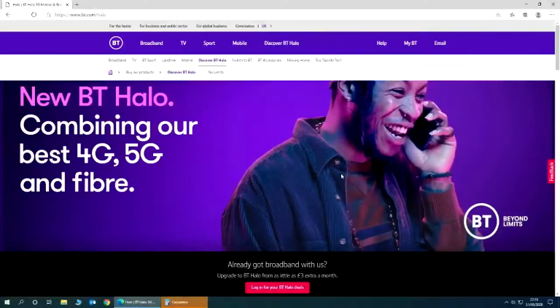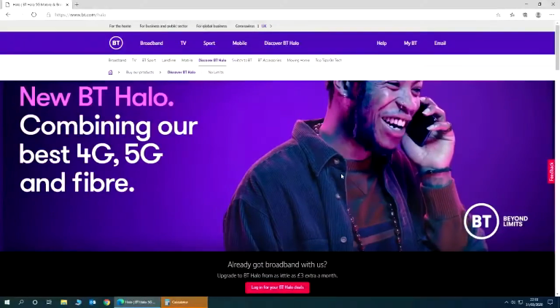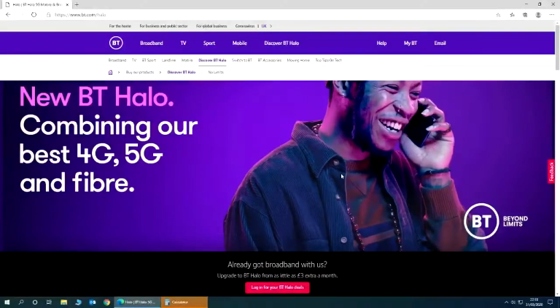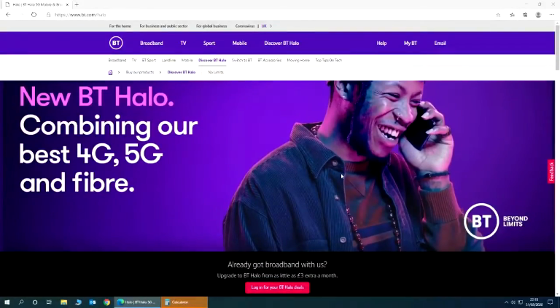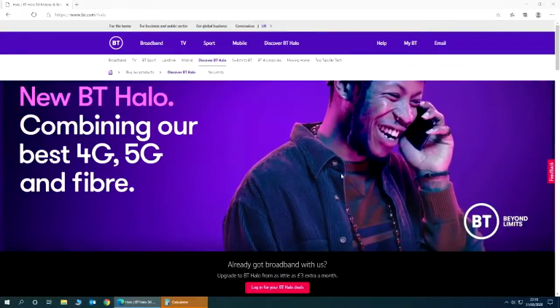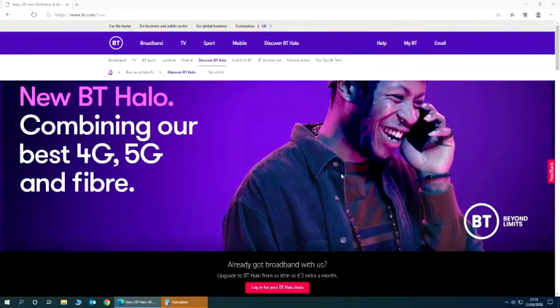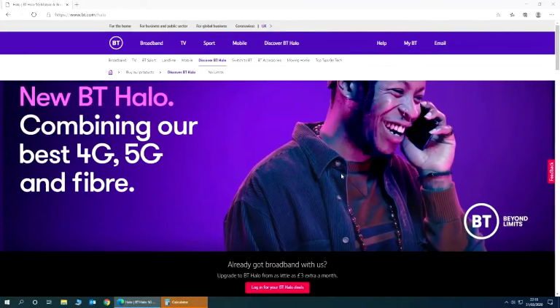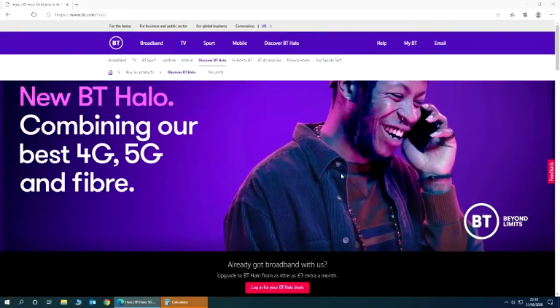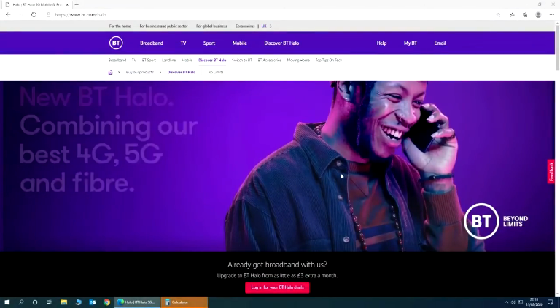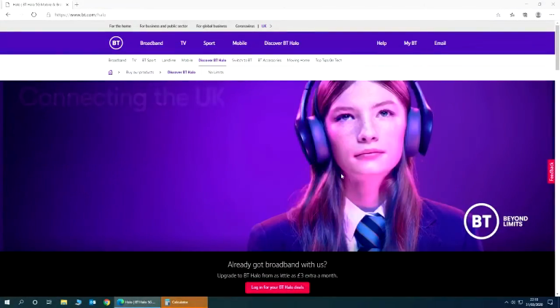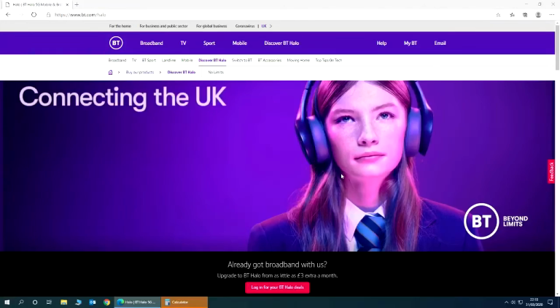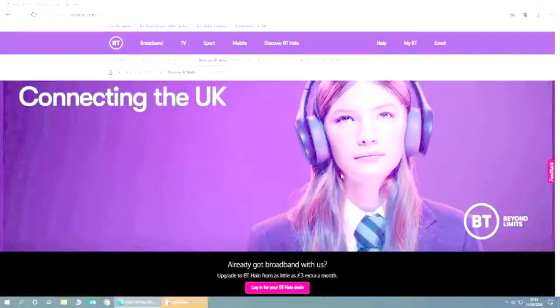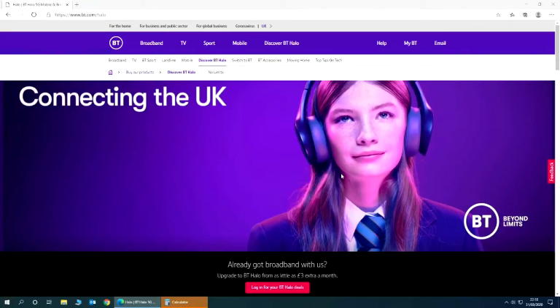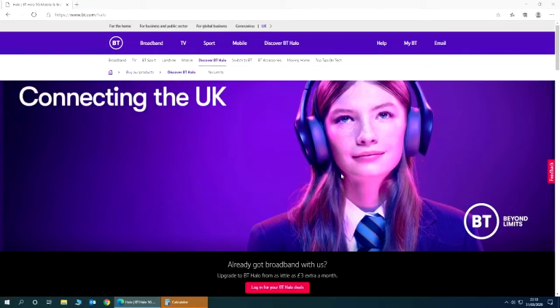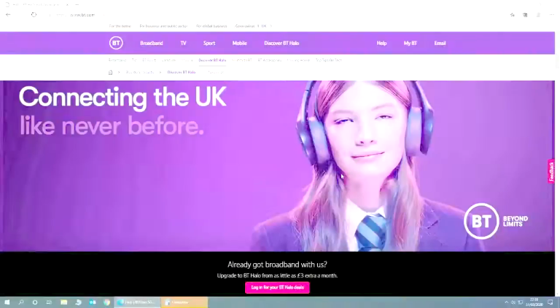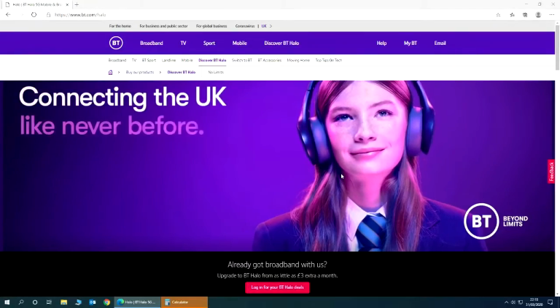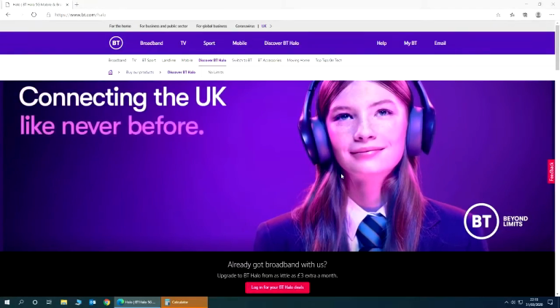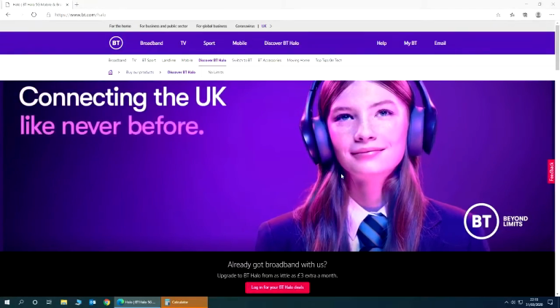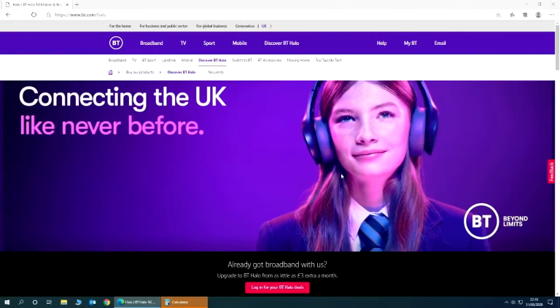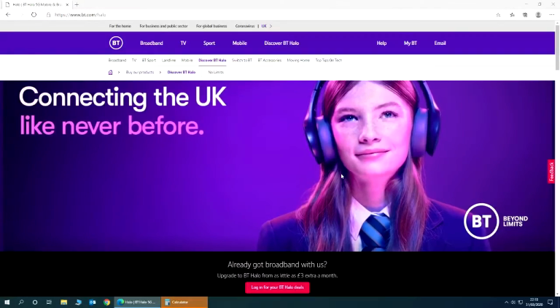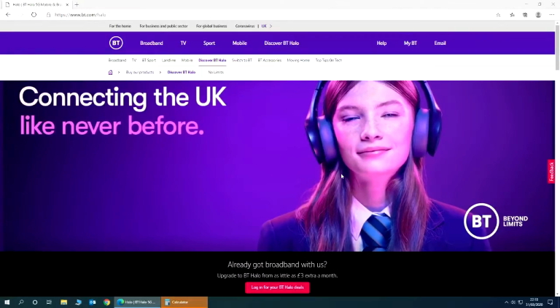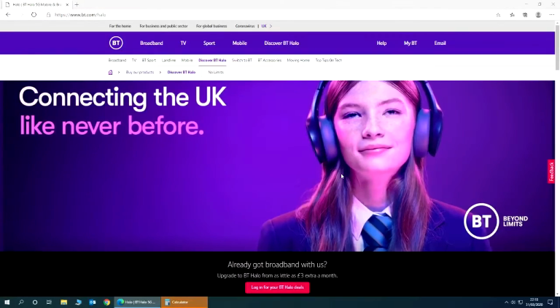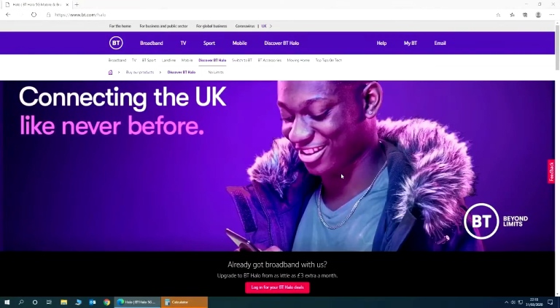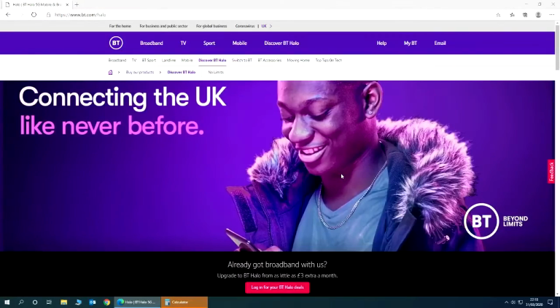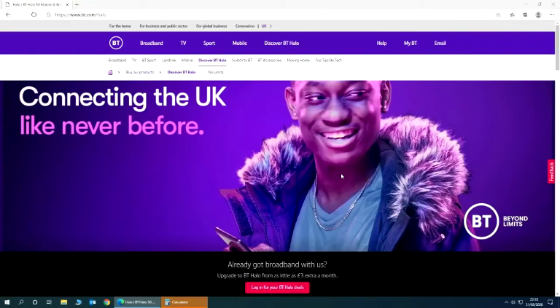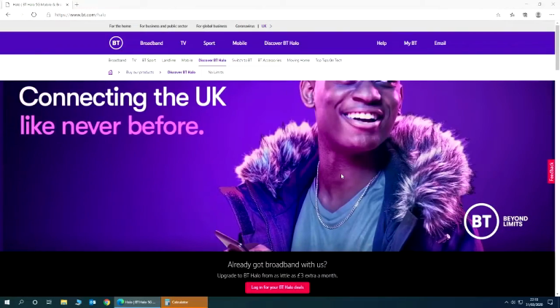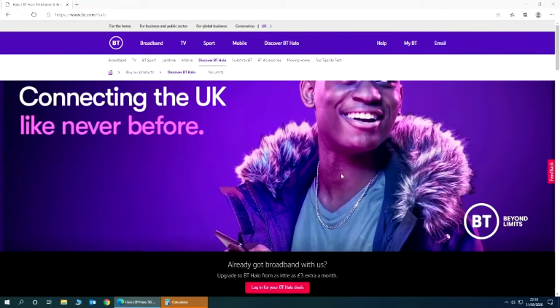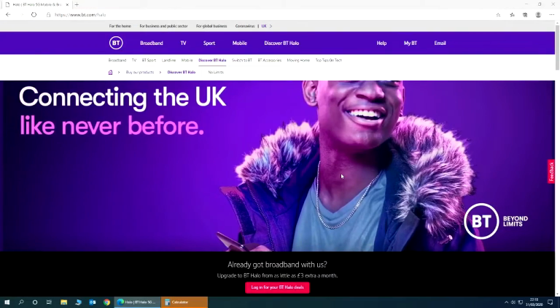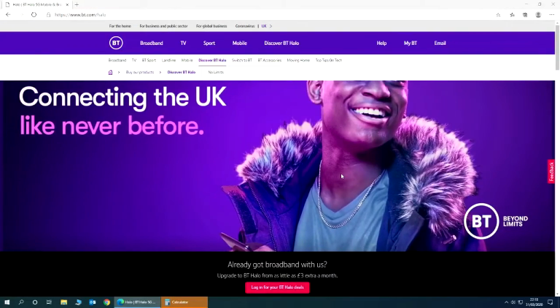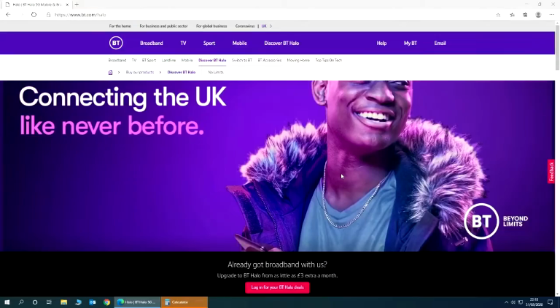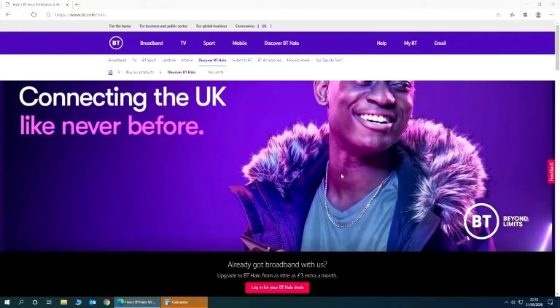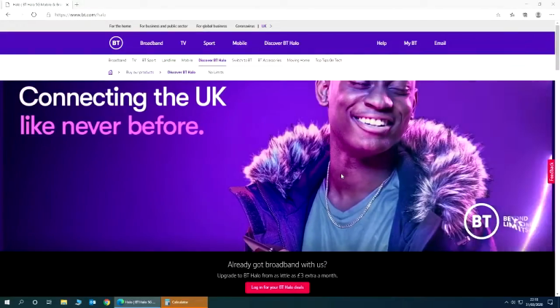Next test: my iPhone 11 connected to my BT router wirelessly. So let's go.